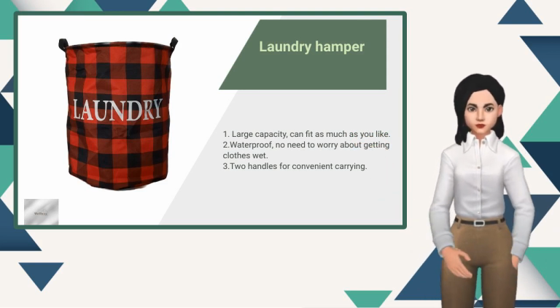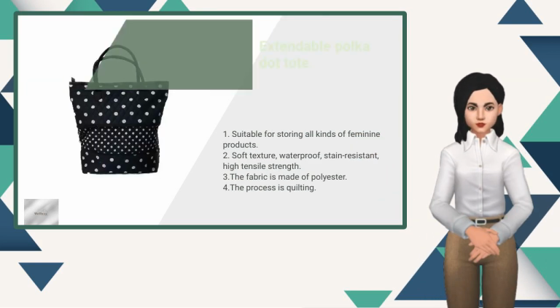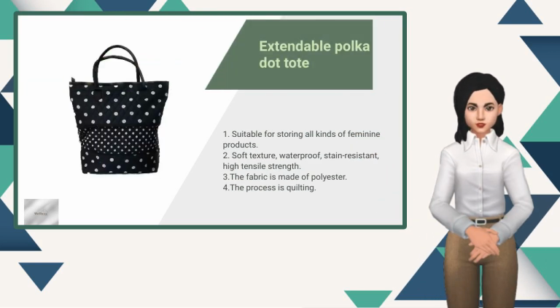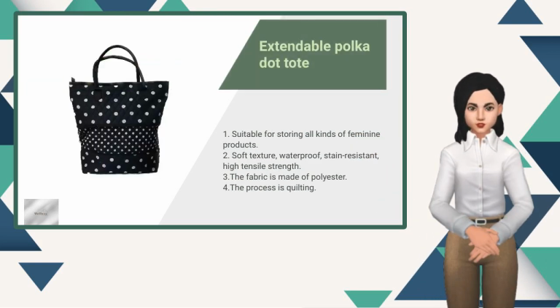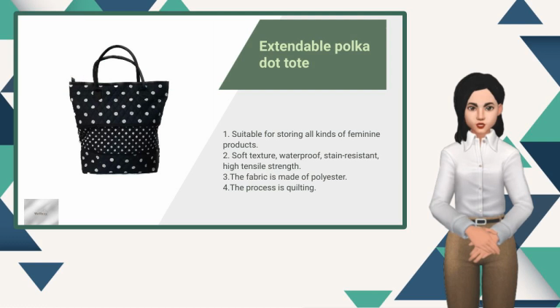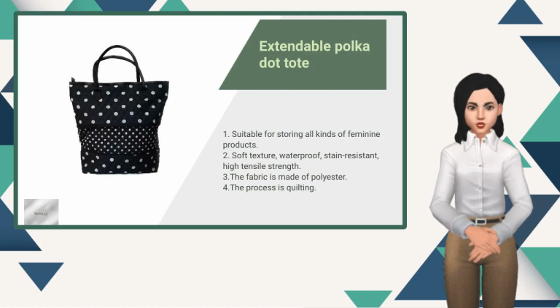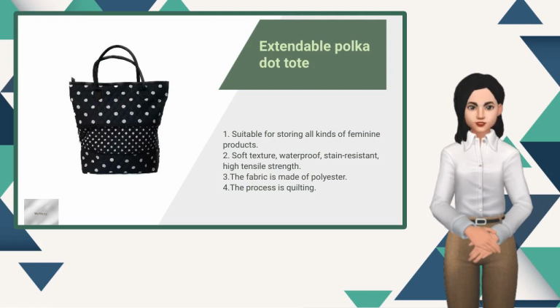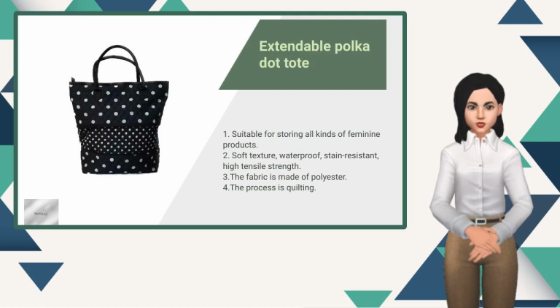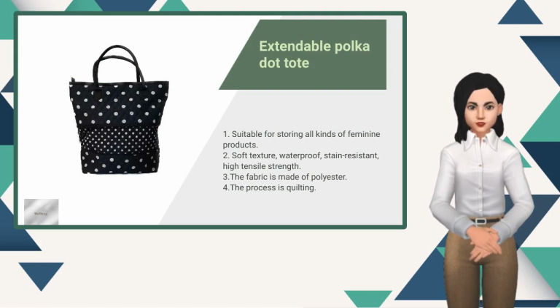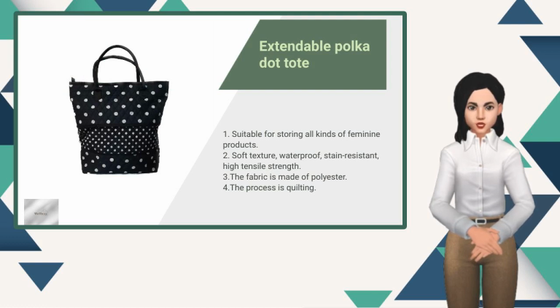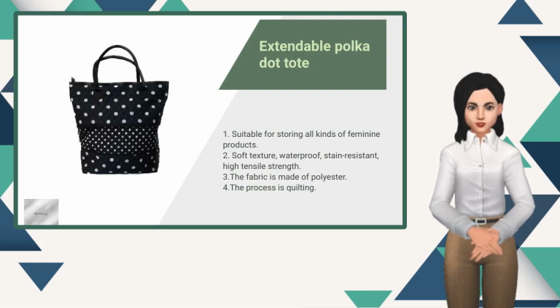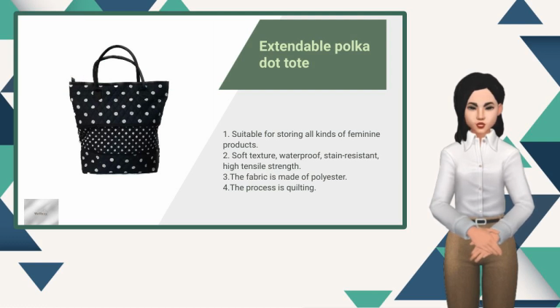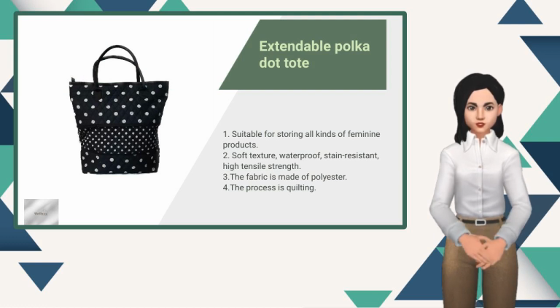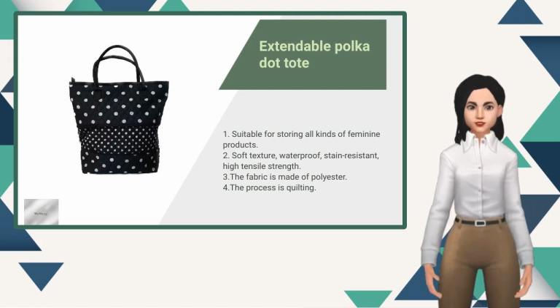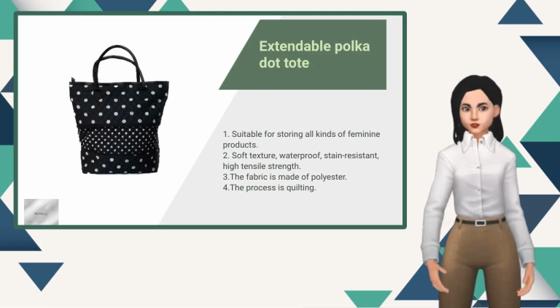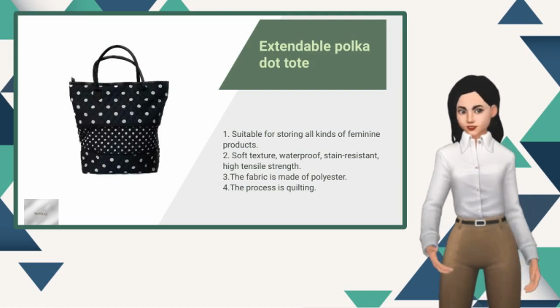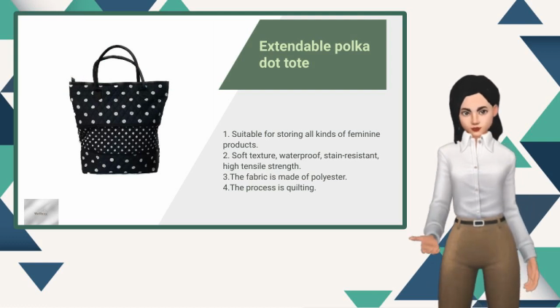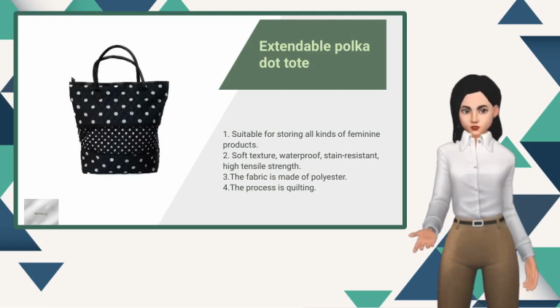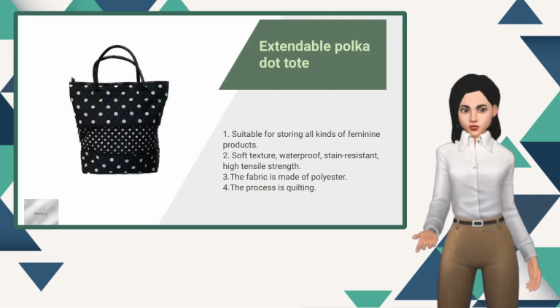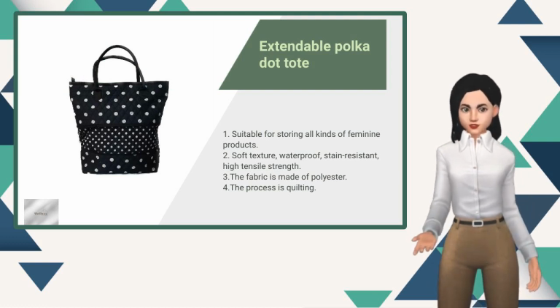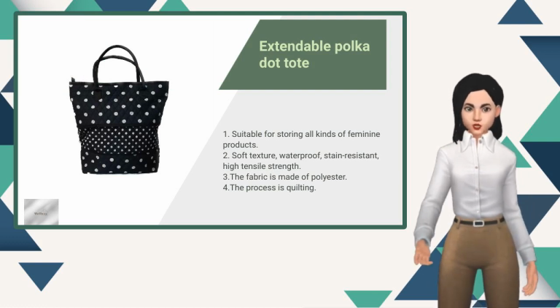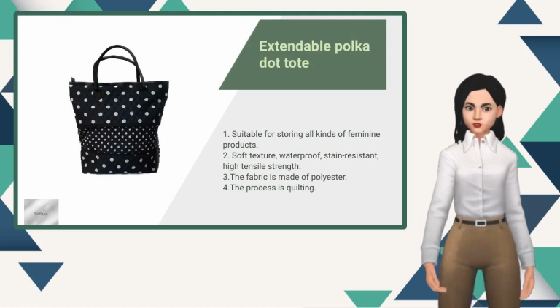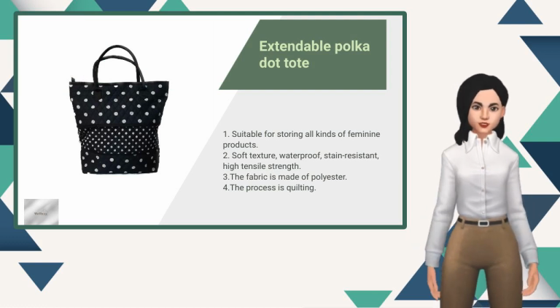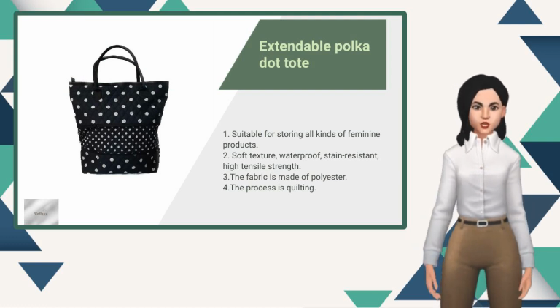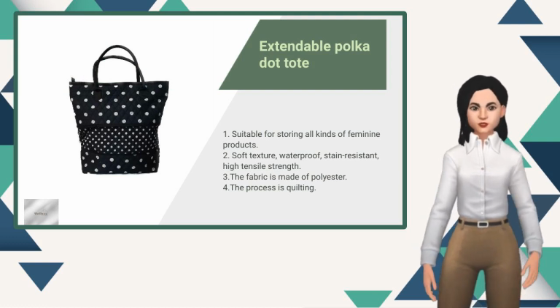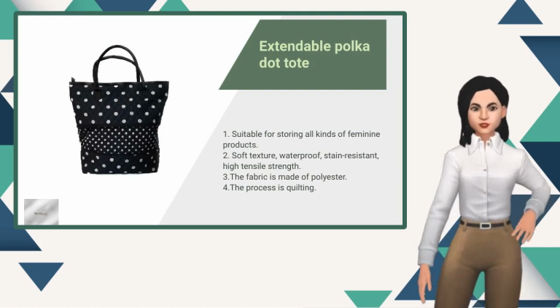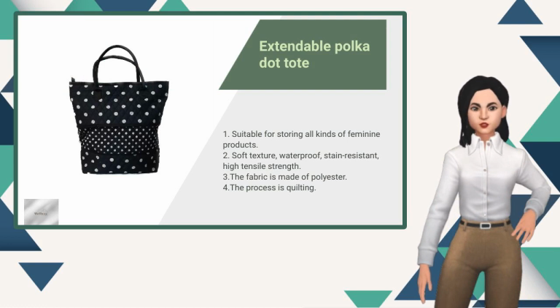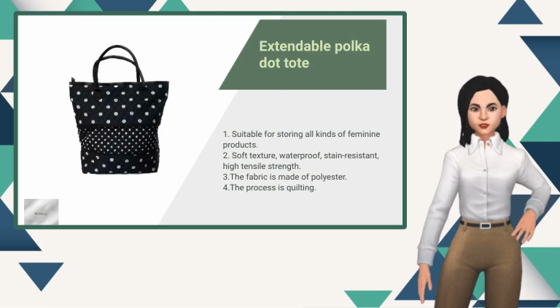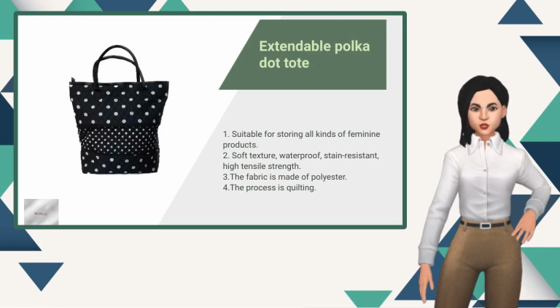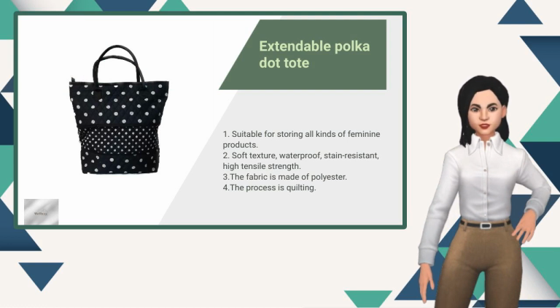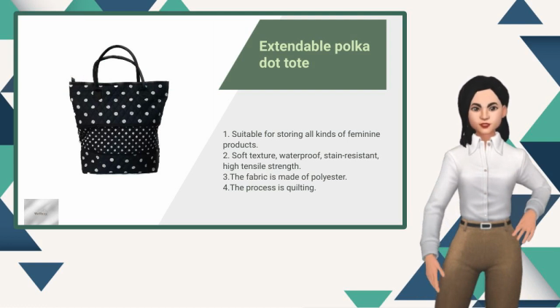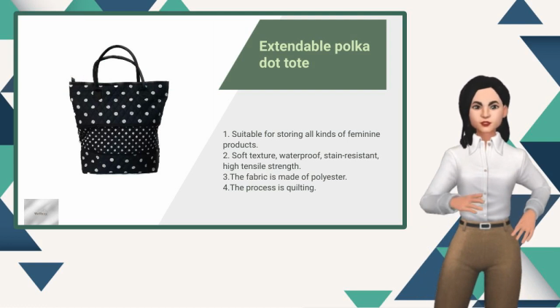This extendable quilted tote bag helps you store things conveniently, and the stylish design will make your outfit even better for any occasion.